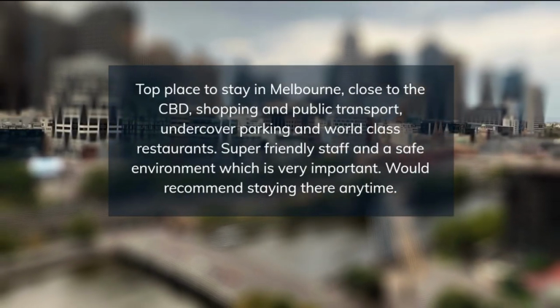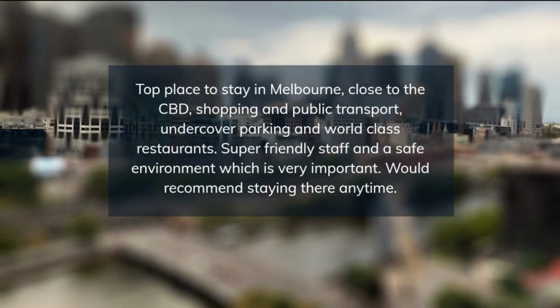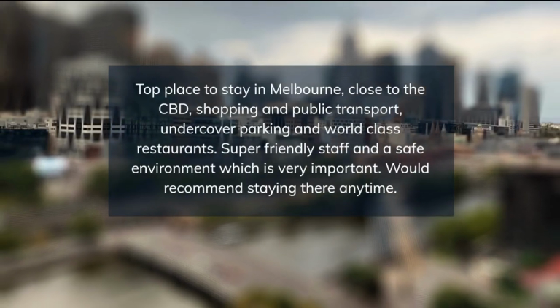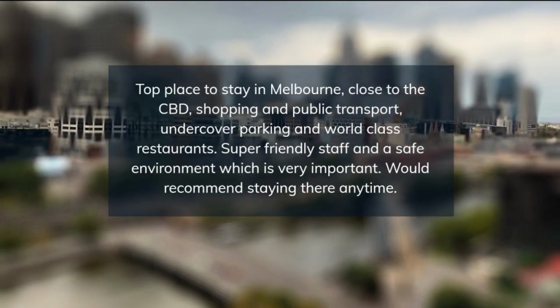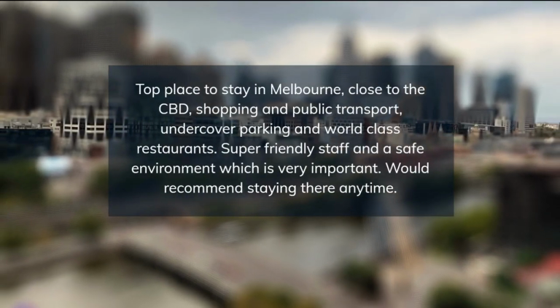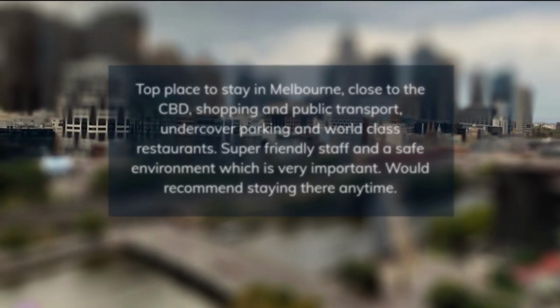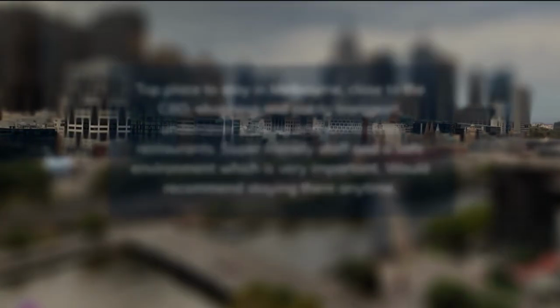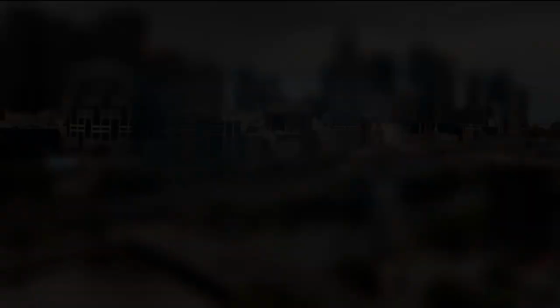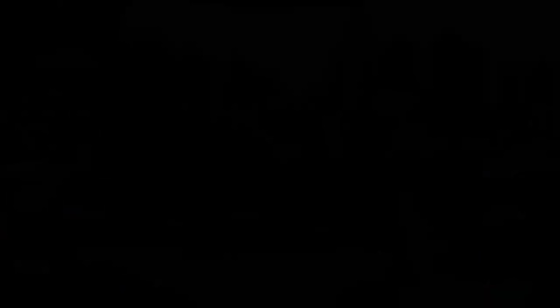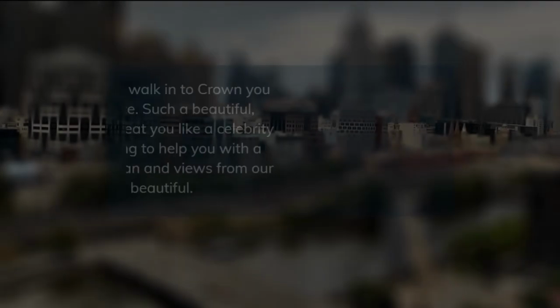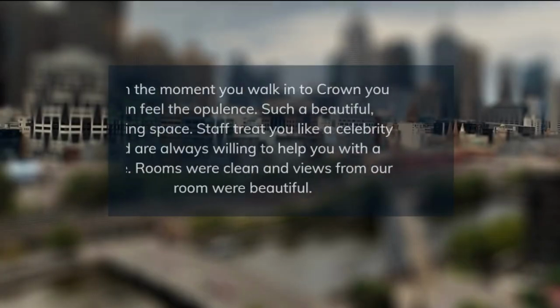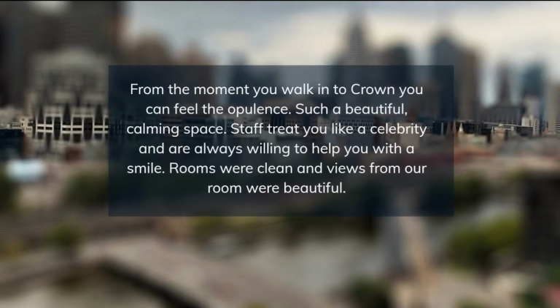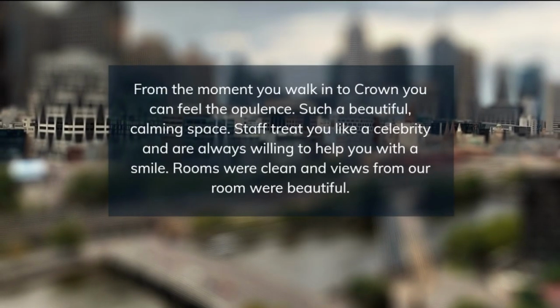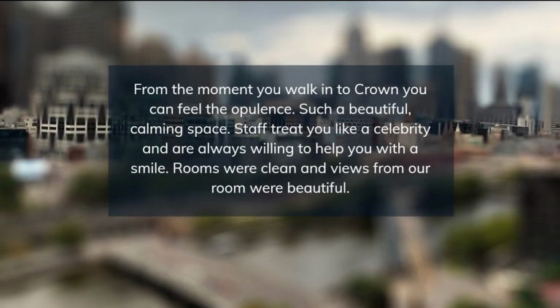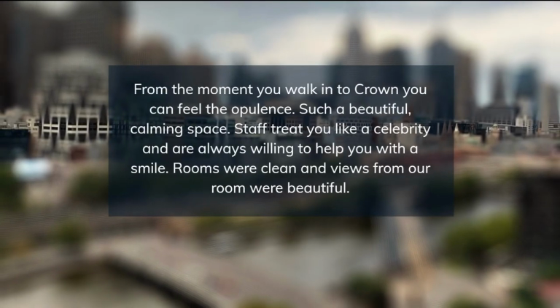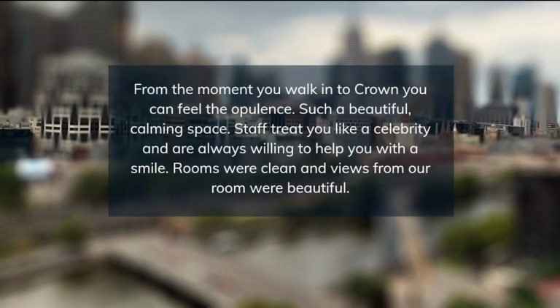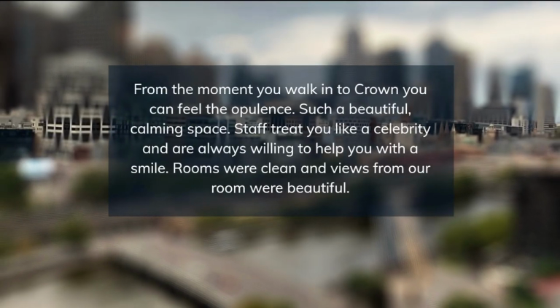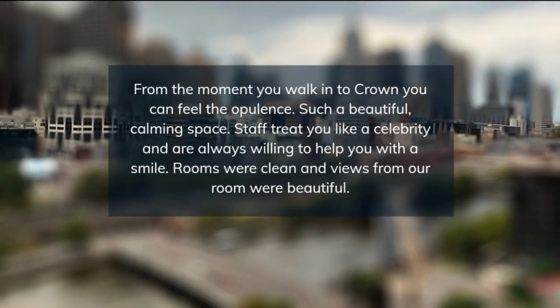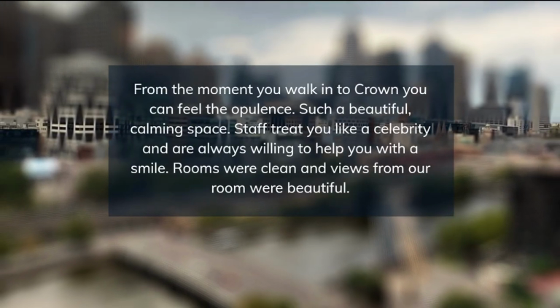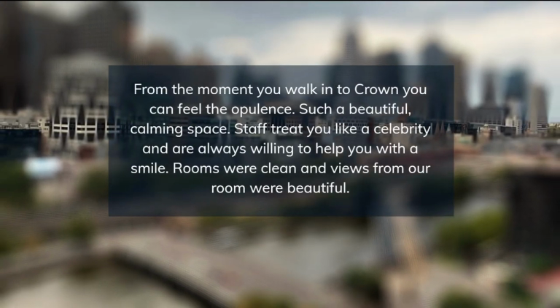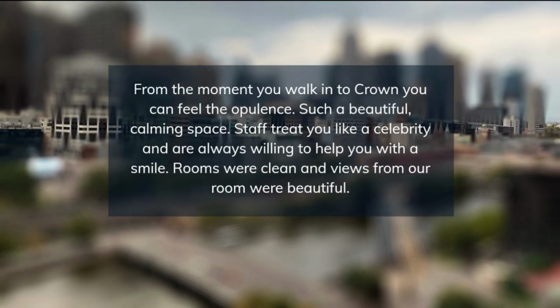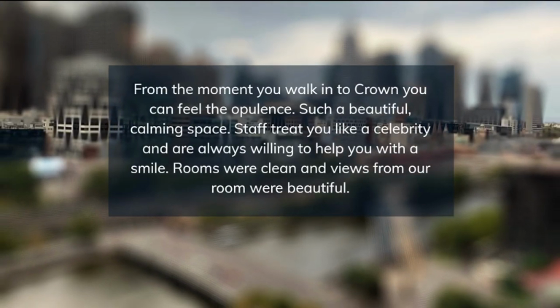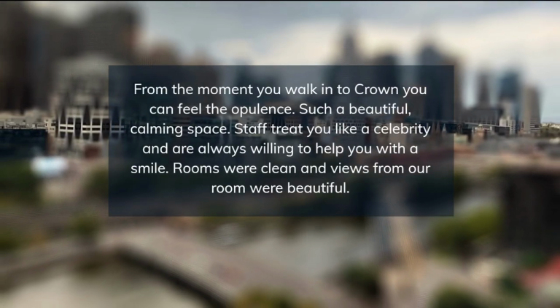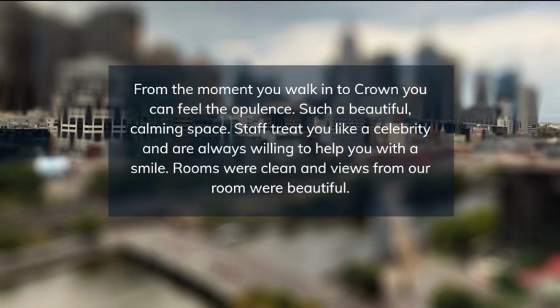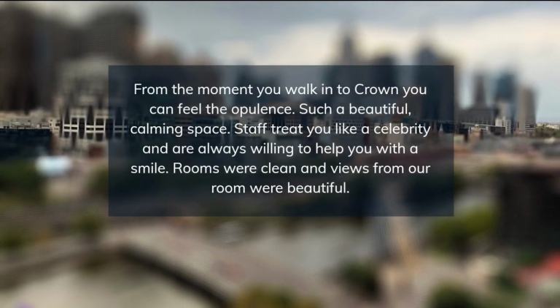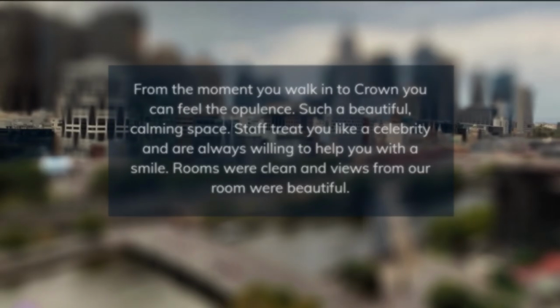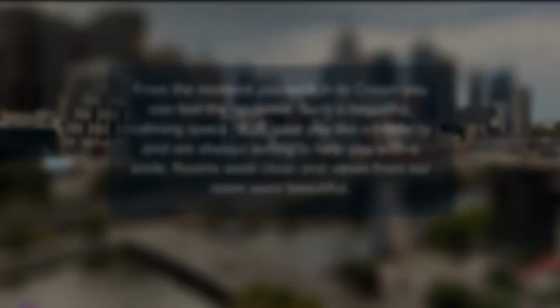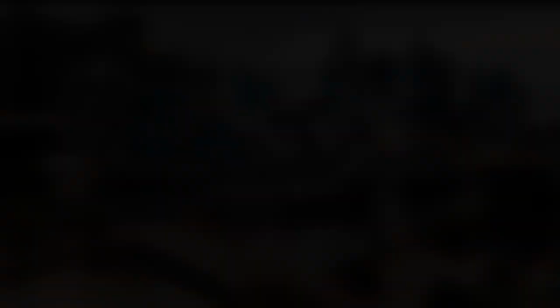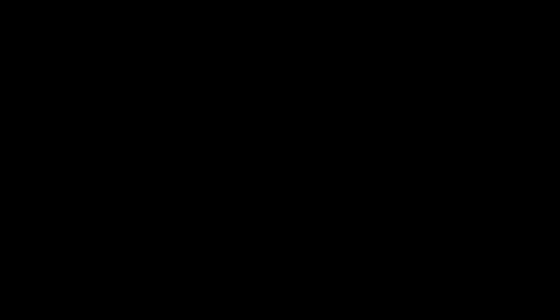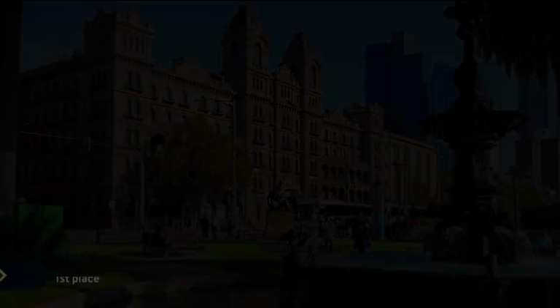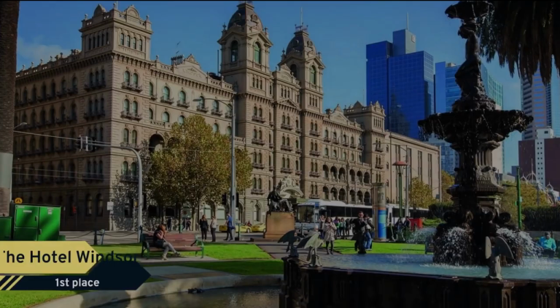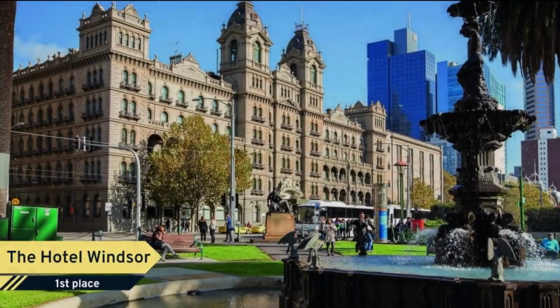Was a good experience. Top place to stay in Melbourne, close to the city. Number 1.